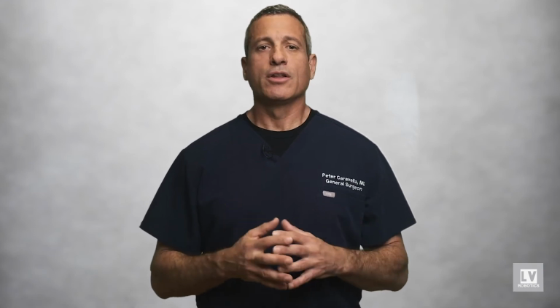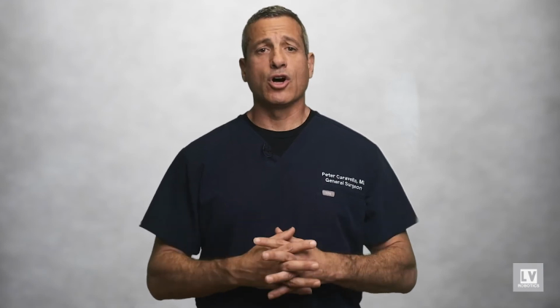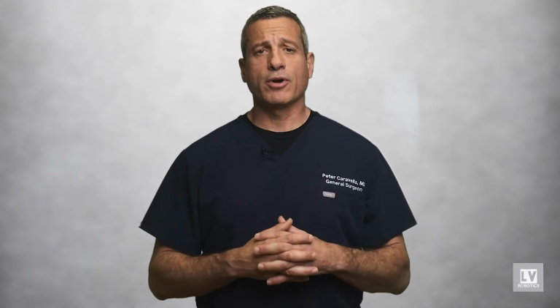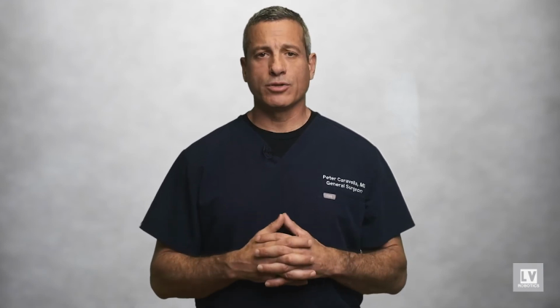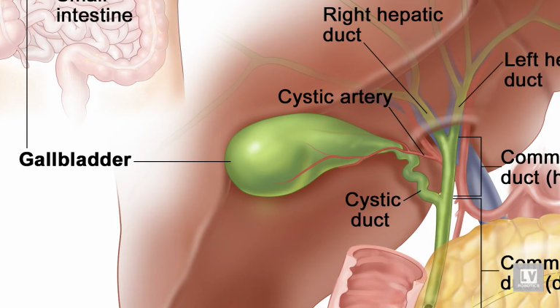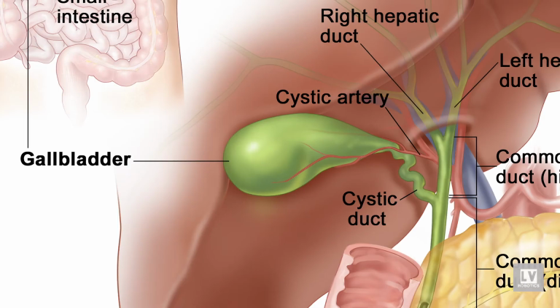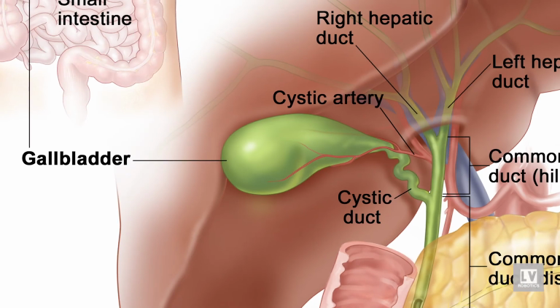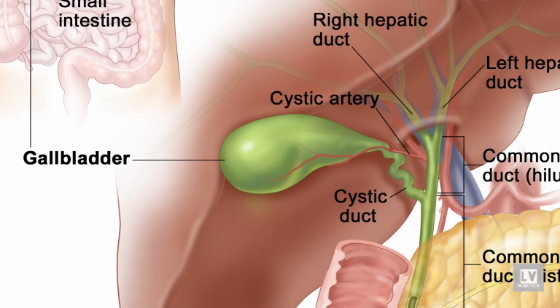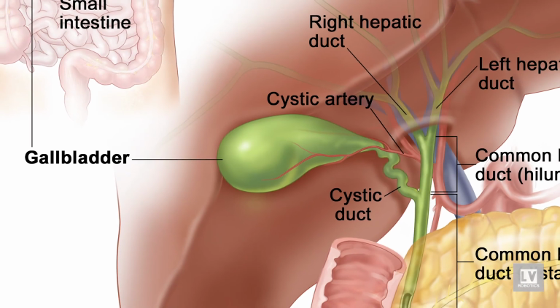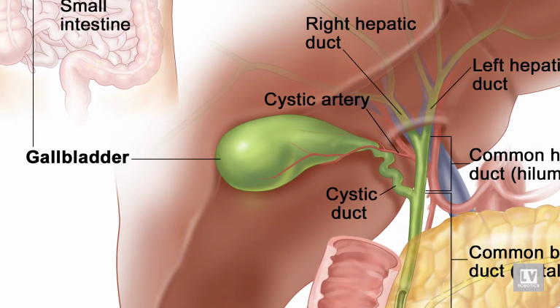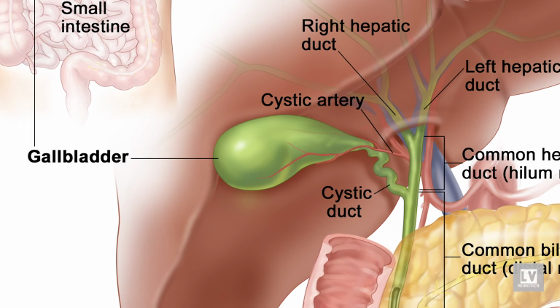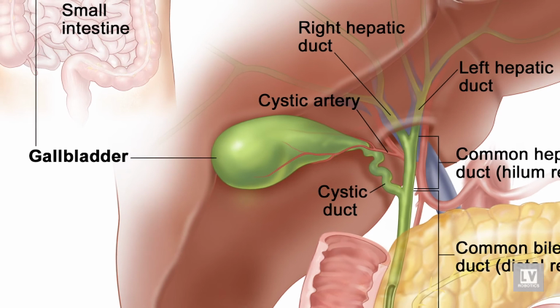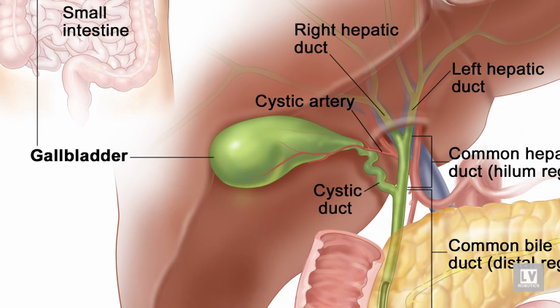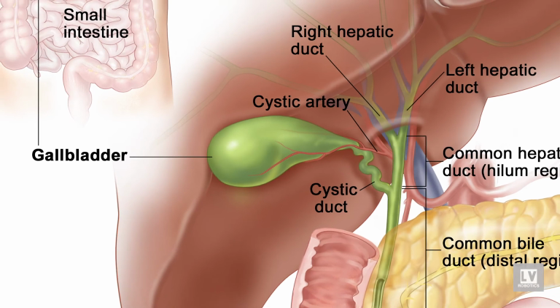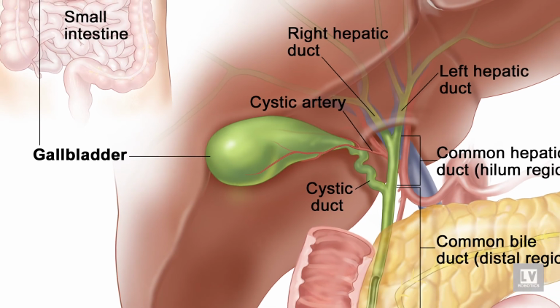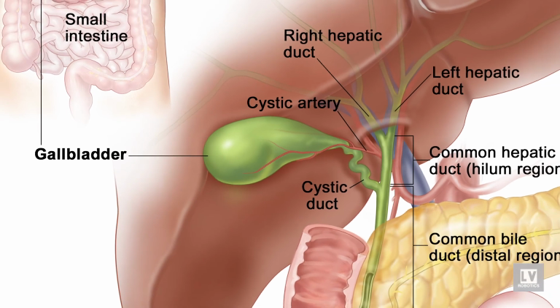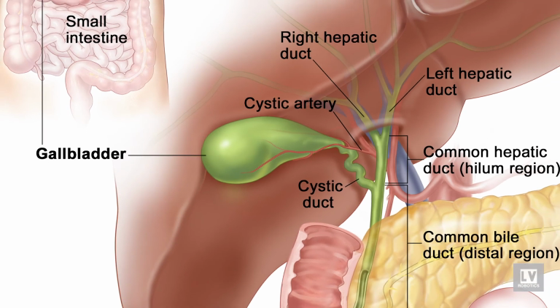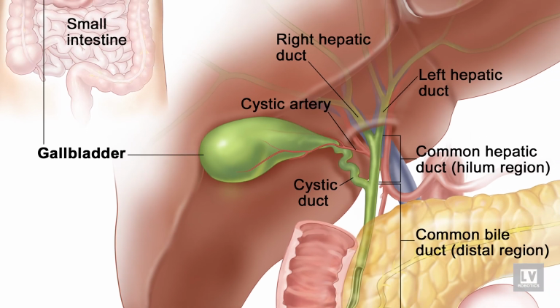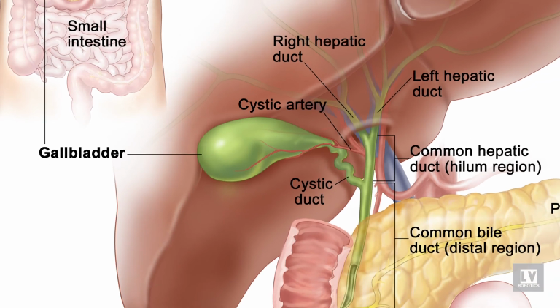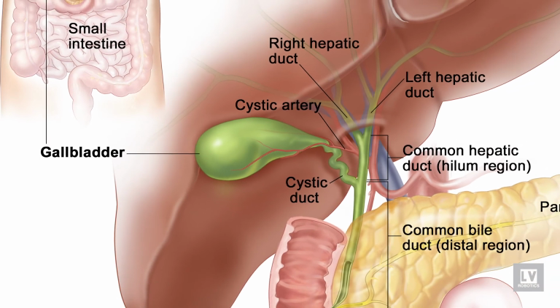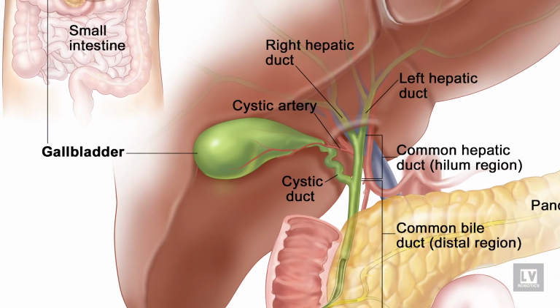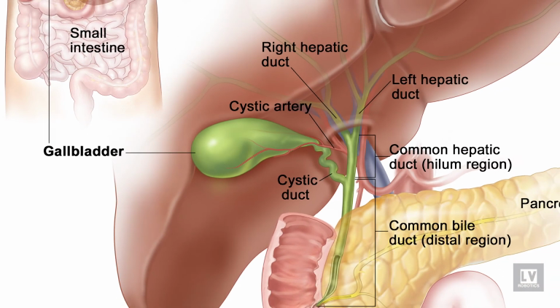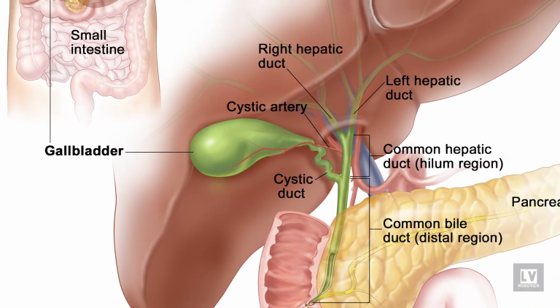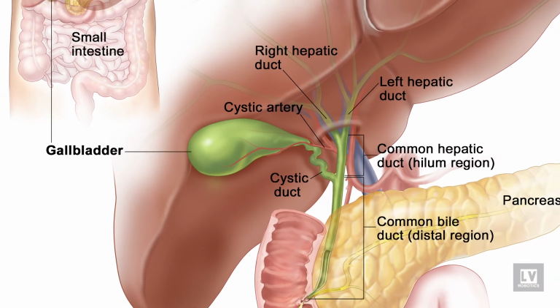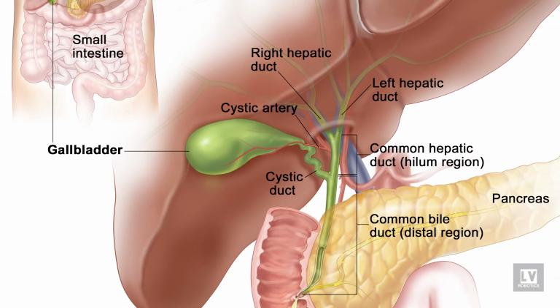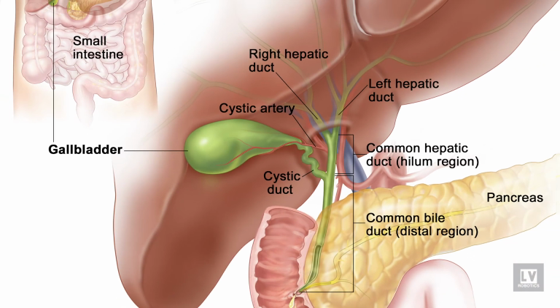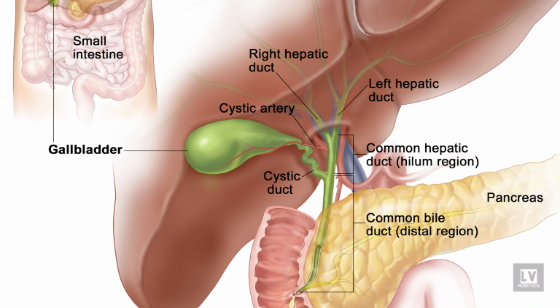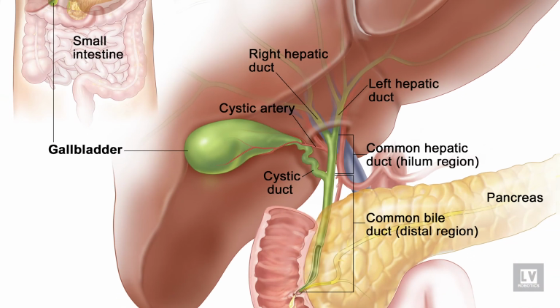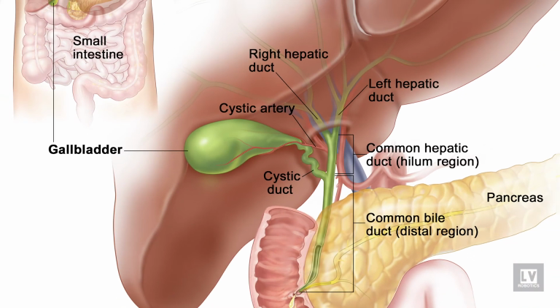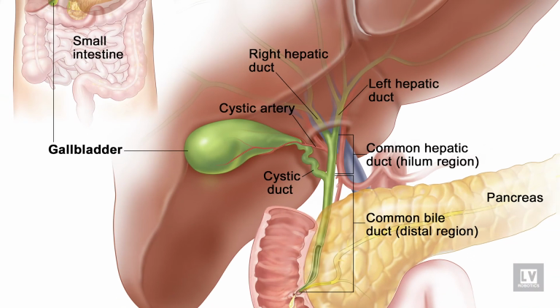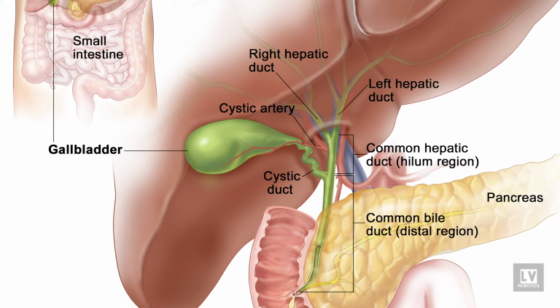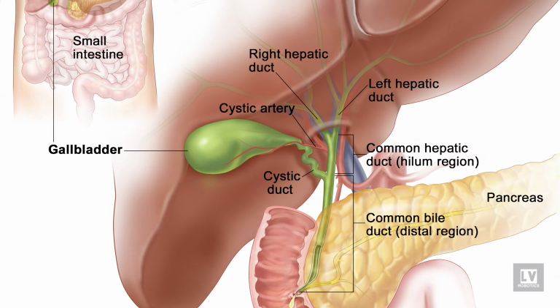The gallbladder is an organ that sits on the liver. It stores bile. Bile acts like a soap, so it helps to digest oily and fatty foods.